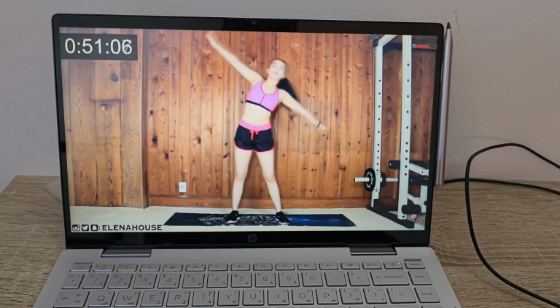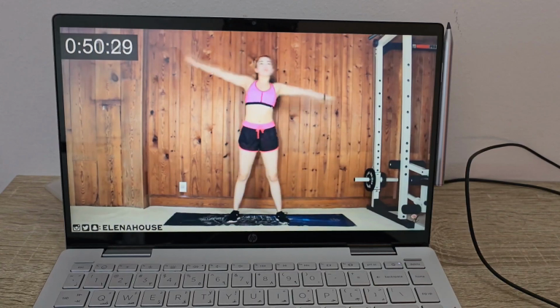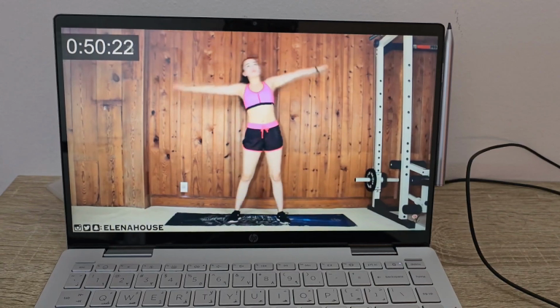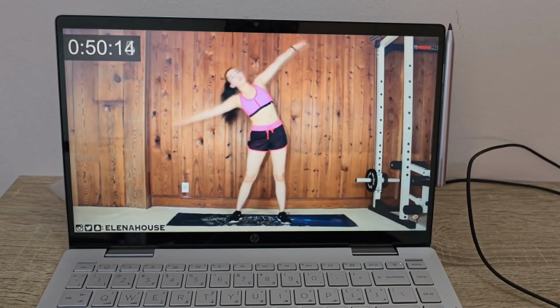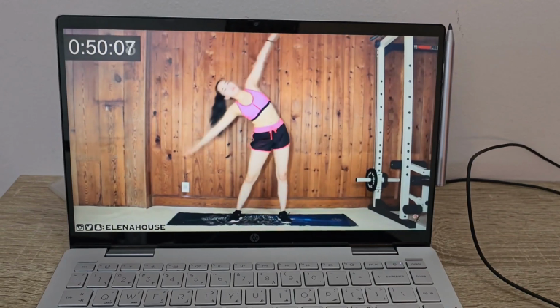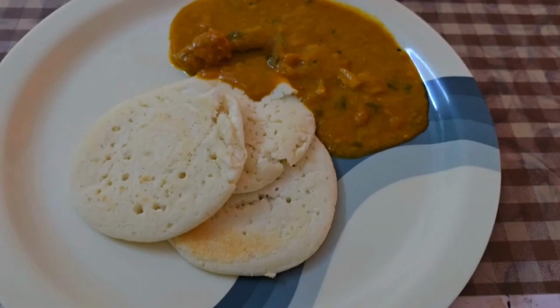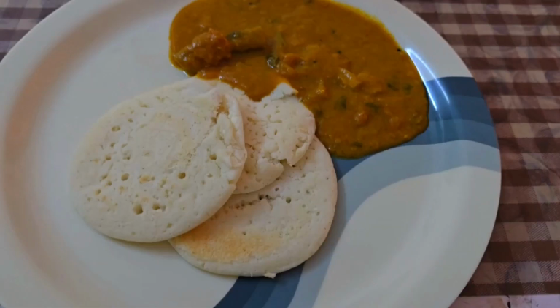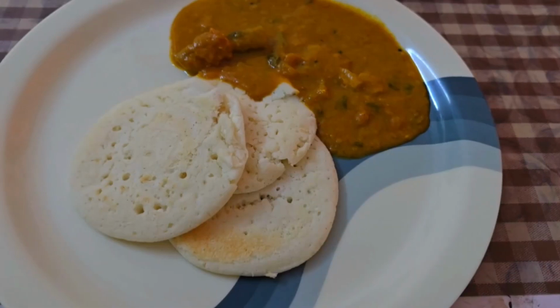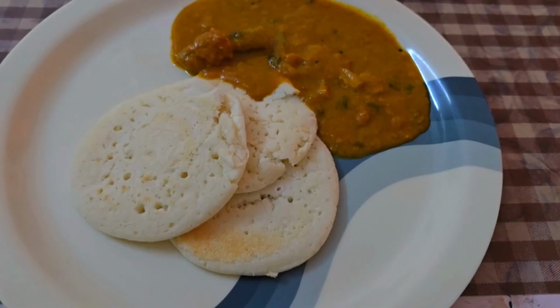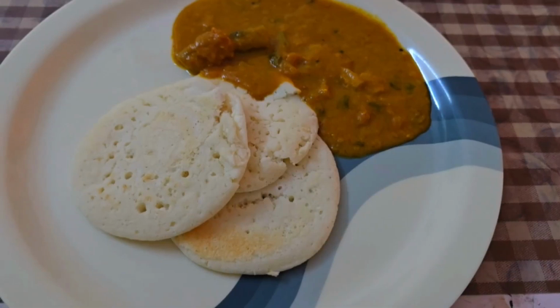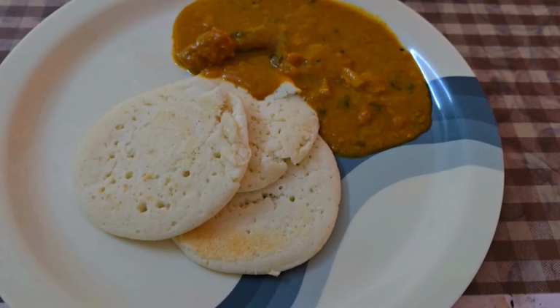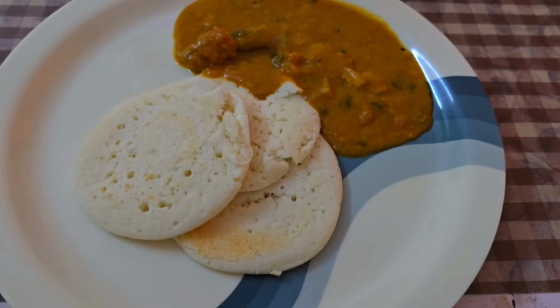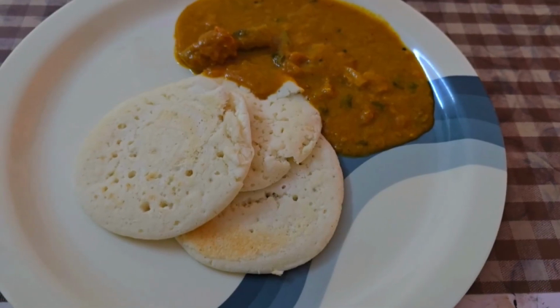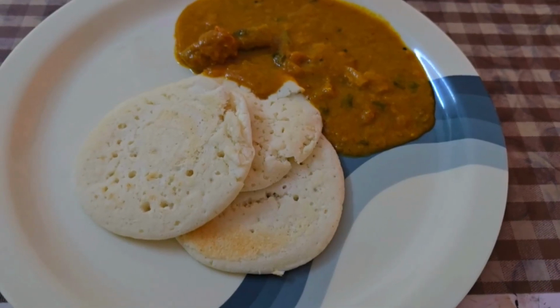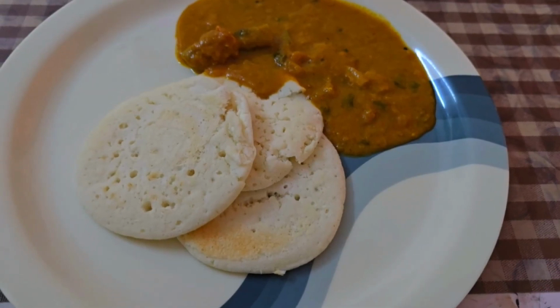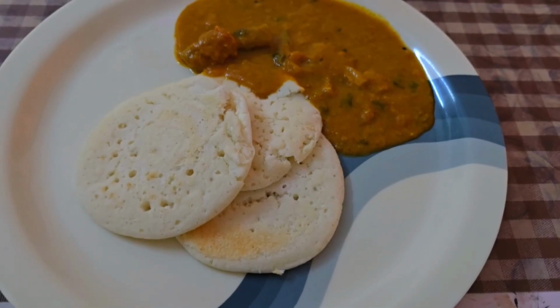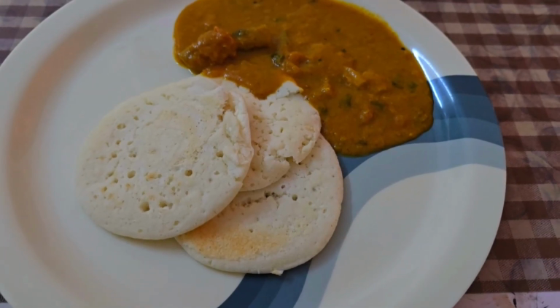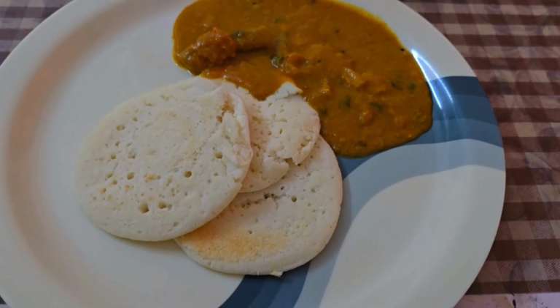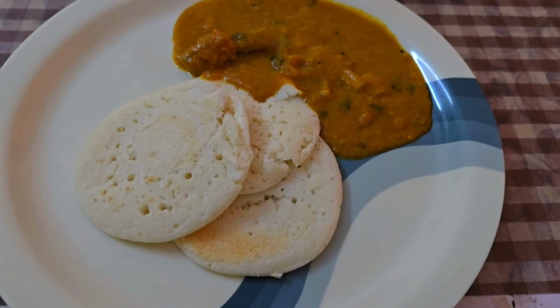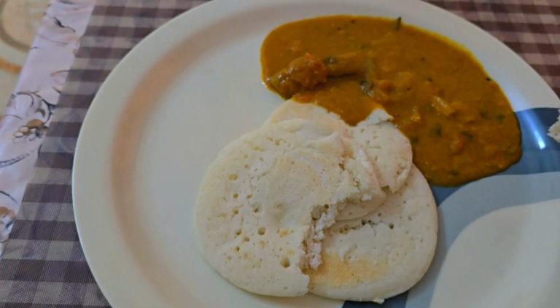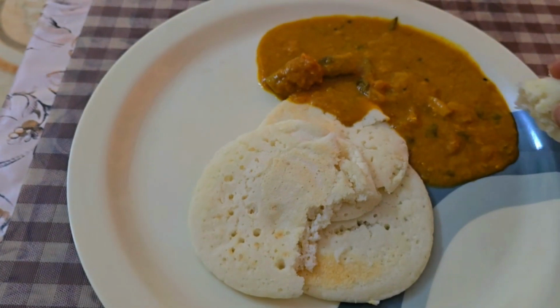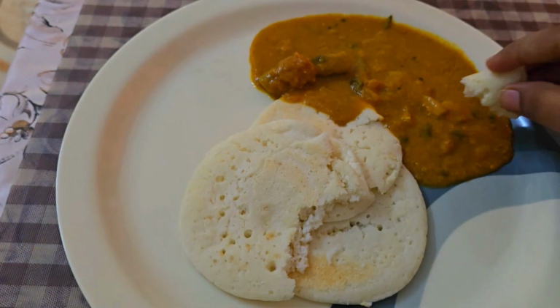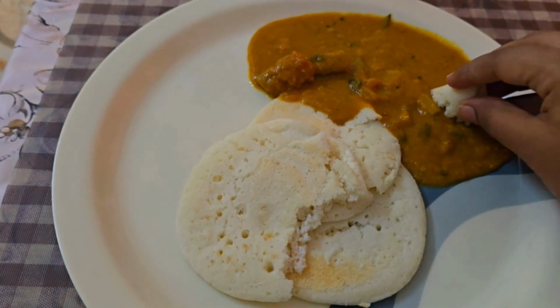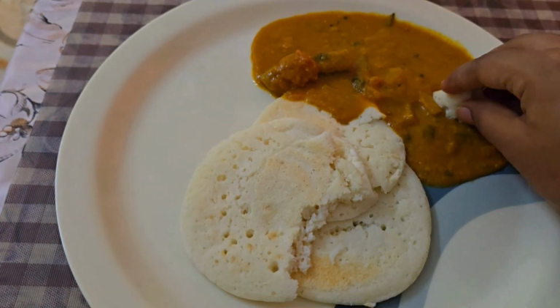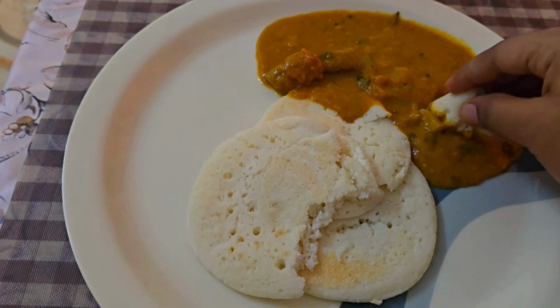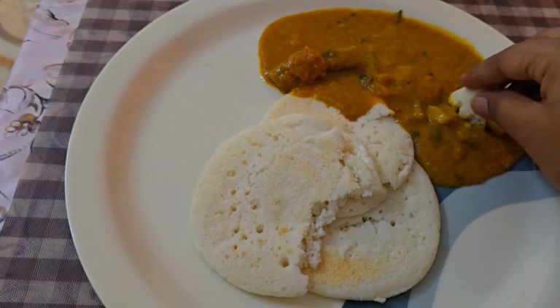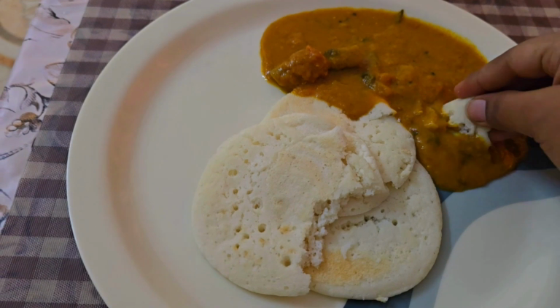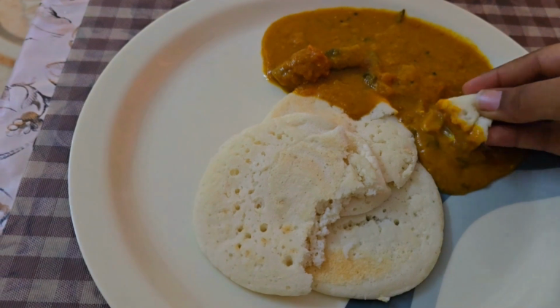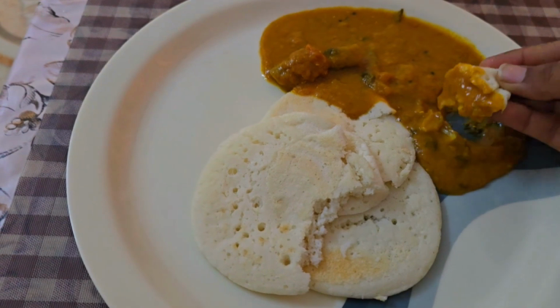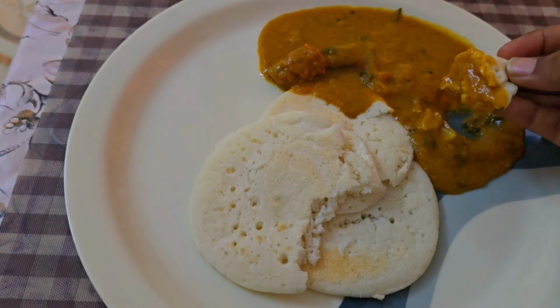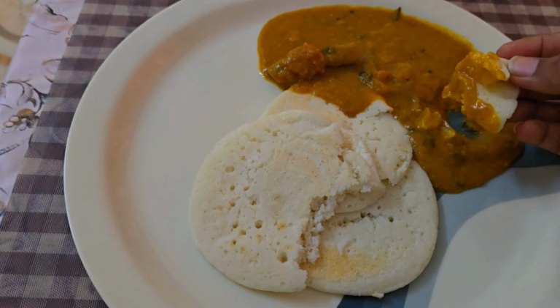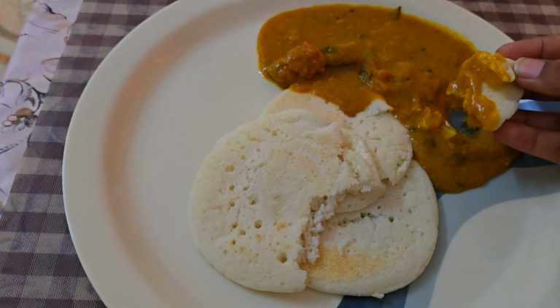Here is breakfast. This is a very interesting breakfast.